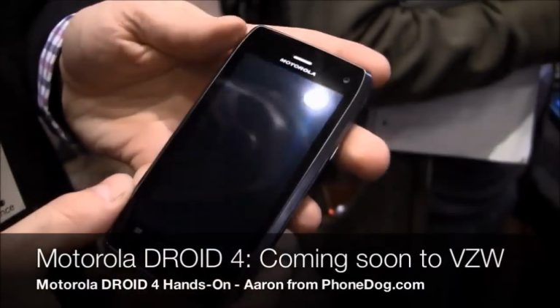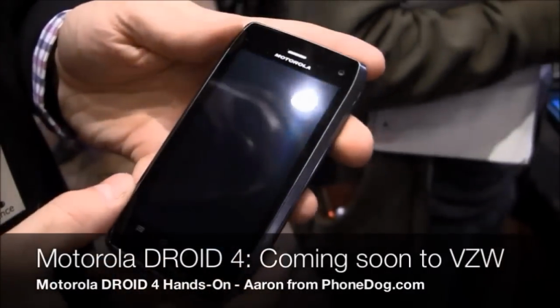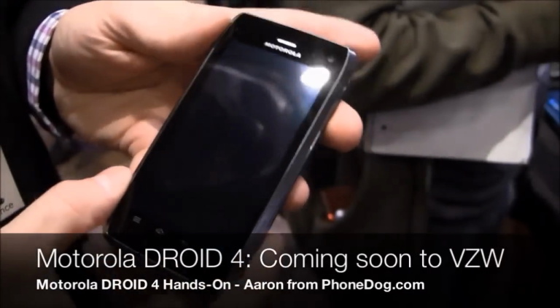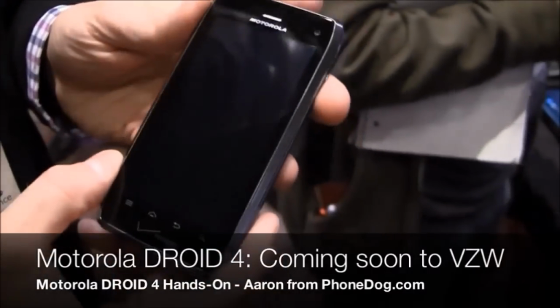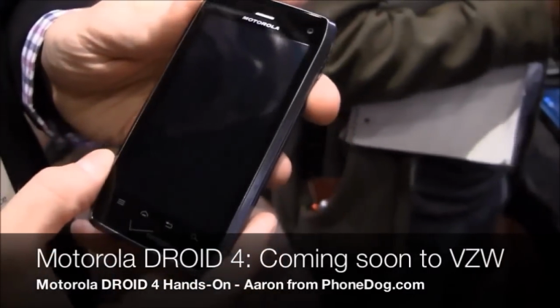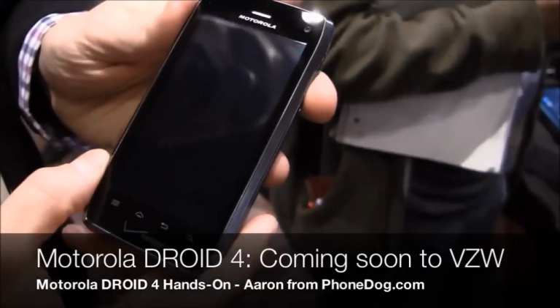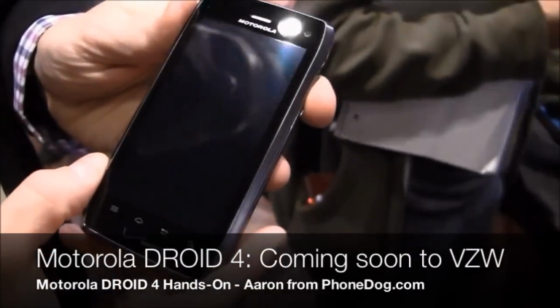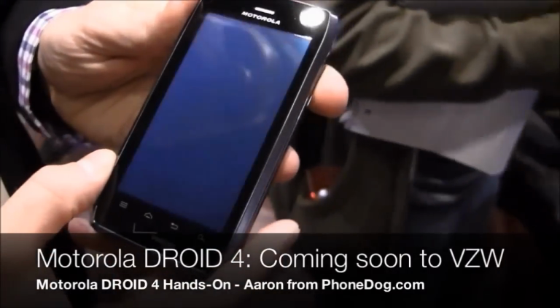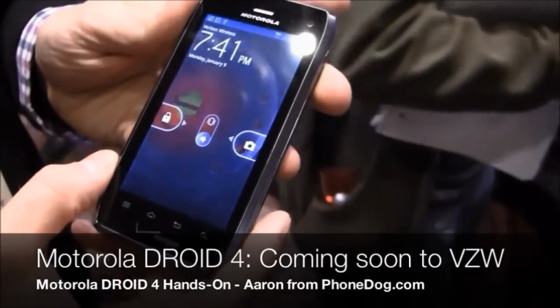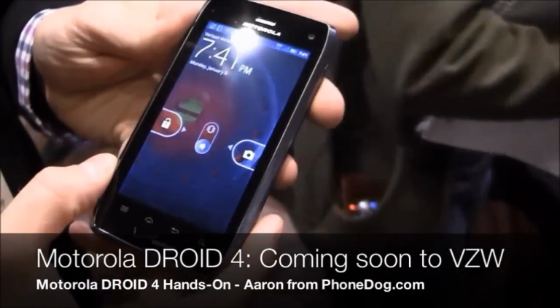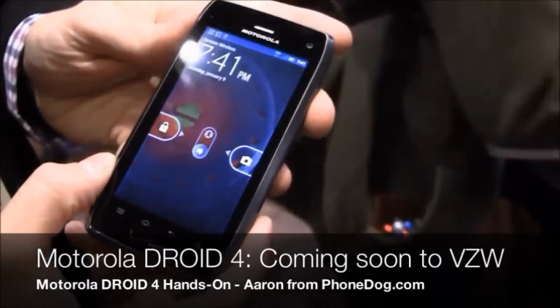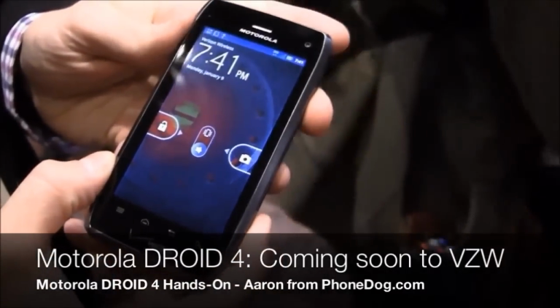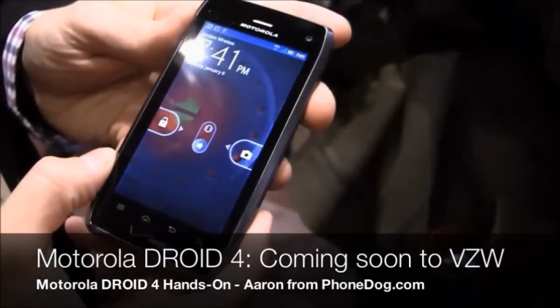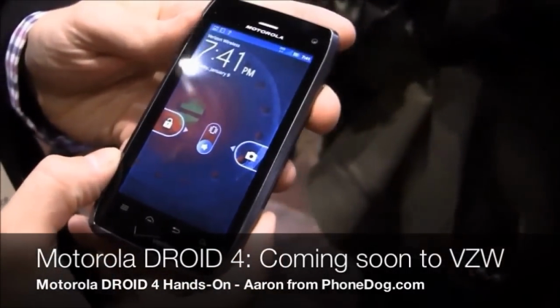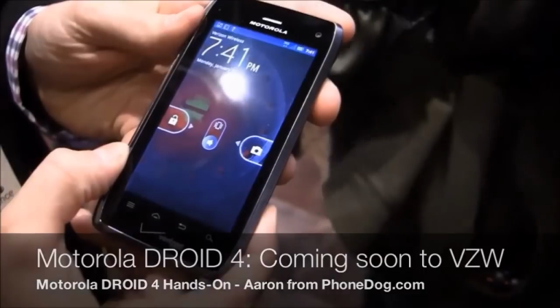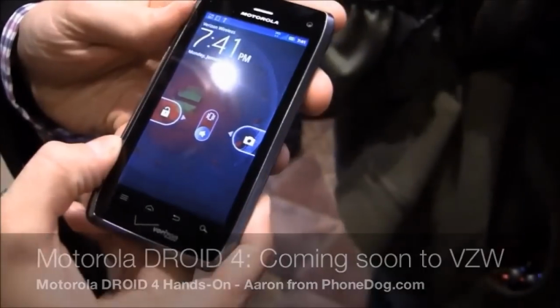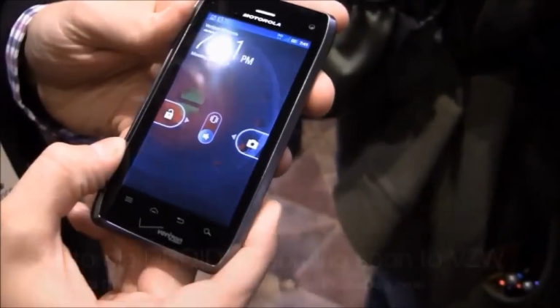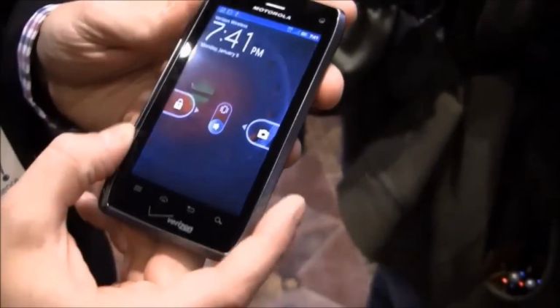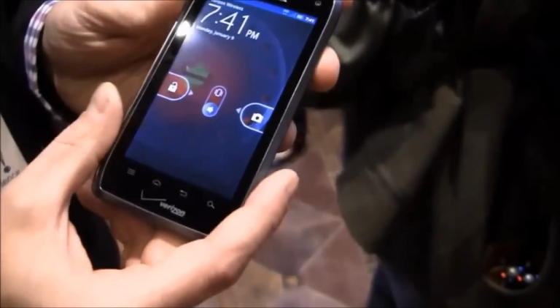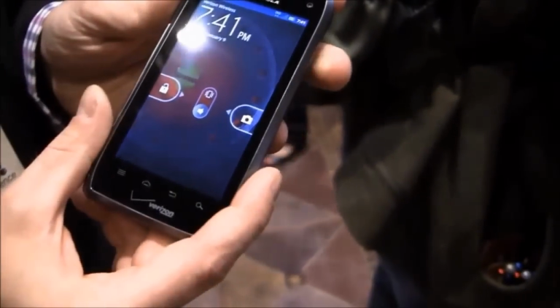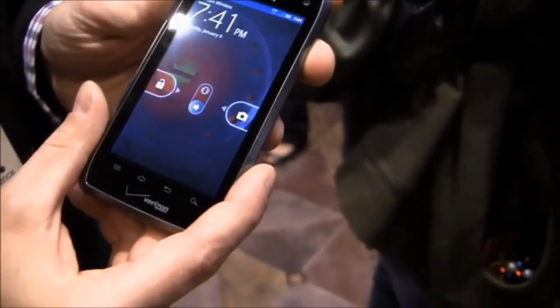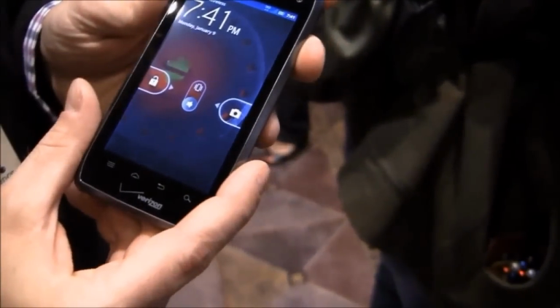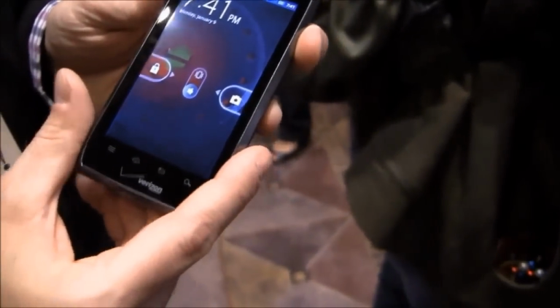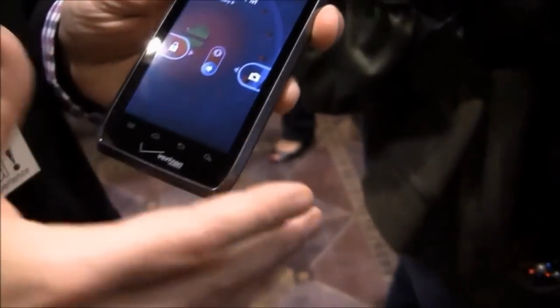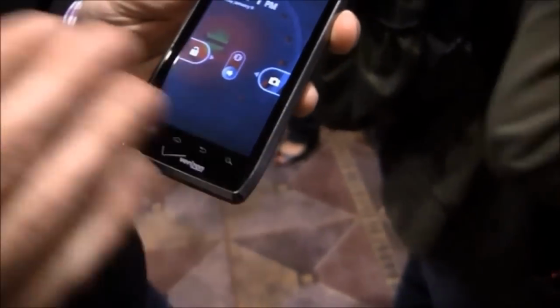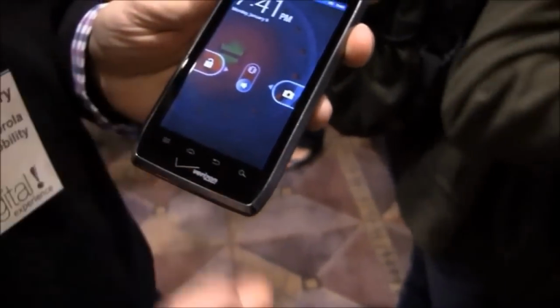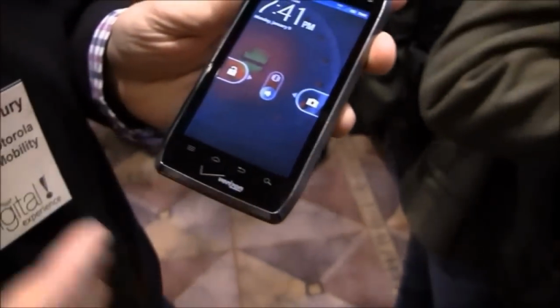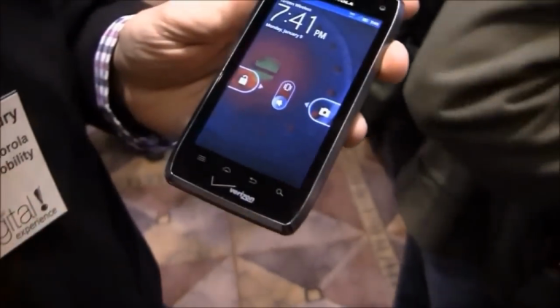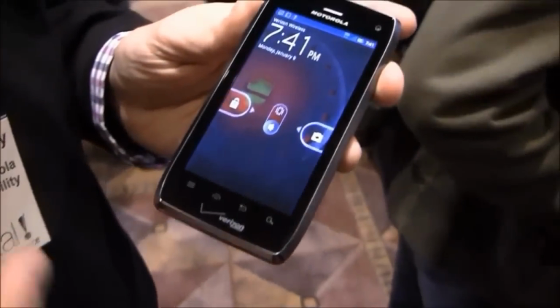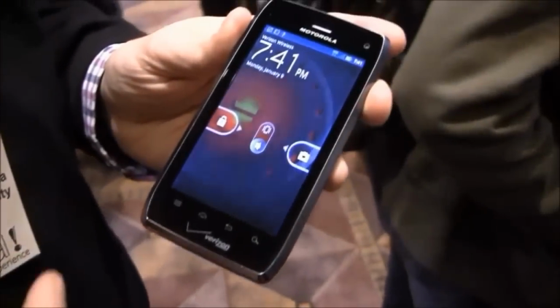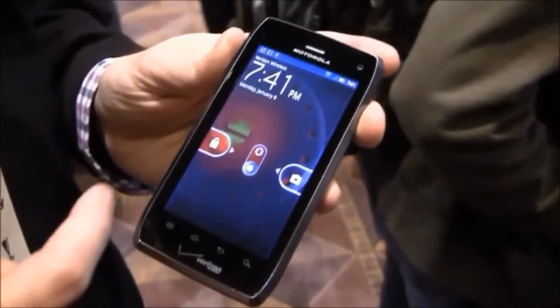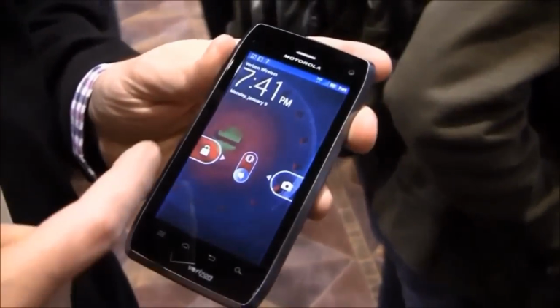This is Droid 4, building up the heritage of the Droid family — Droid 2, Droid 3, etc.